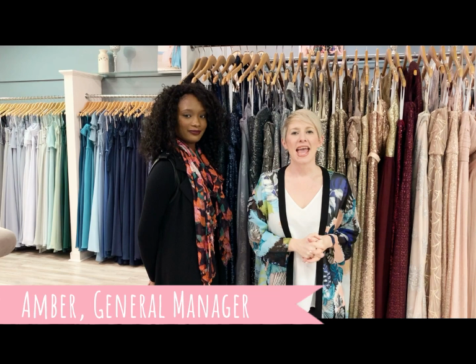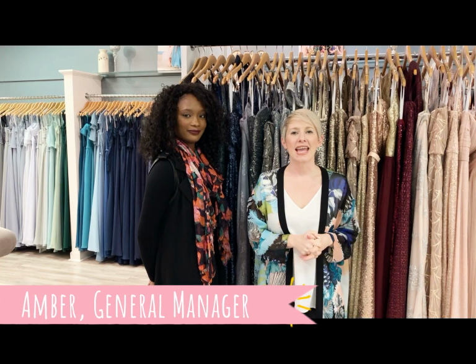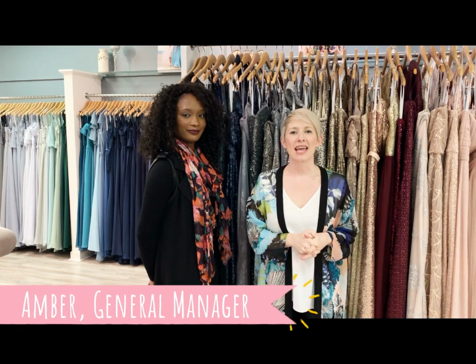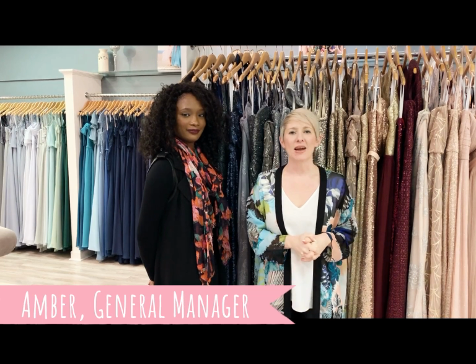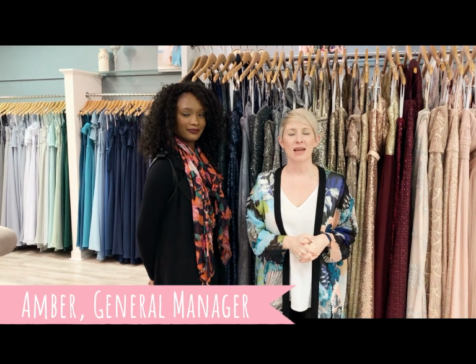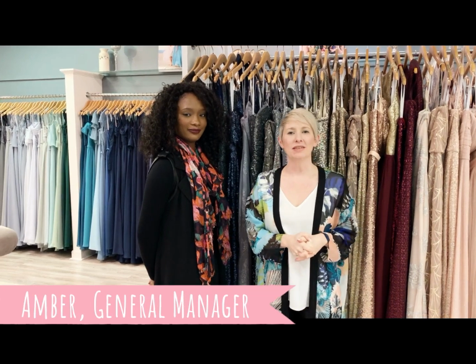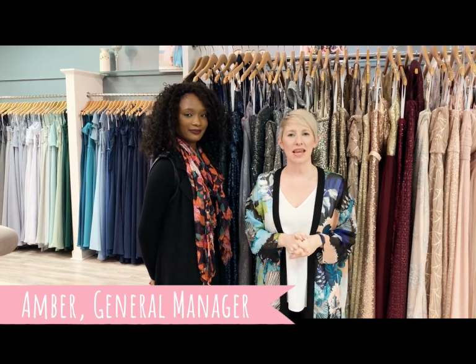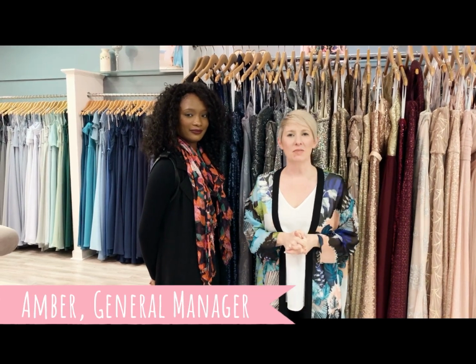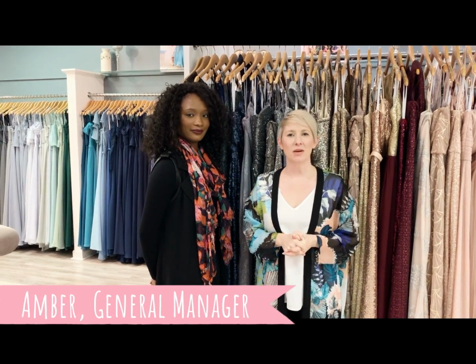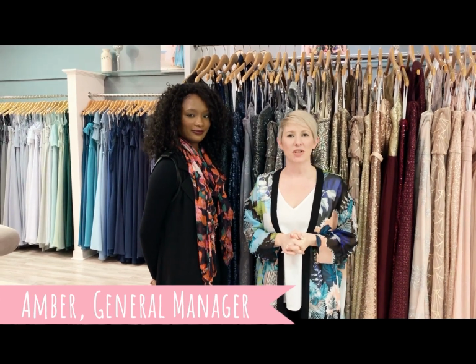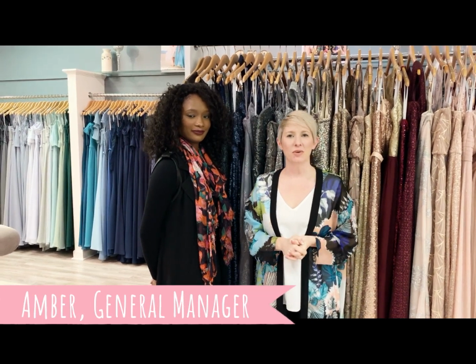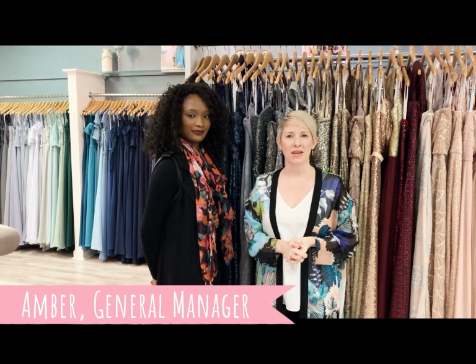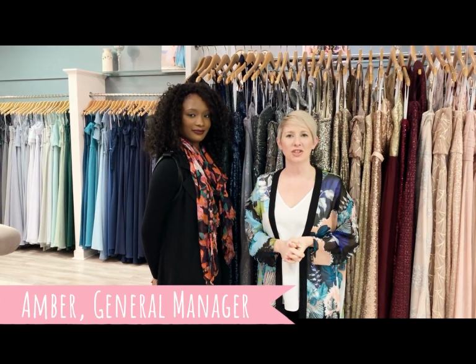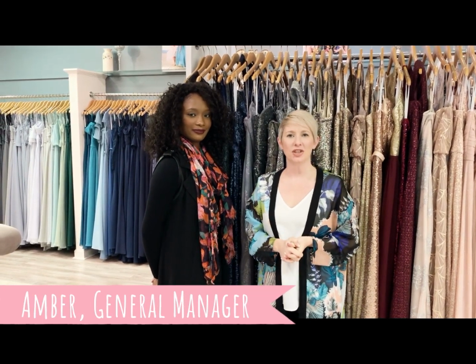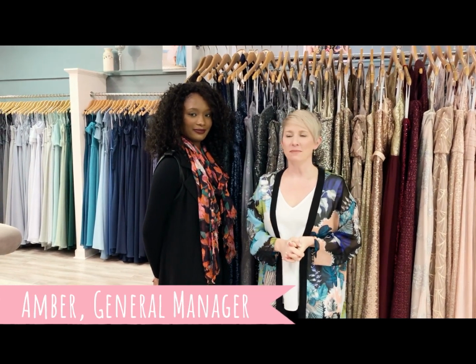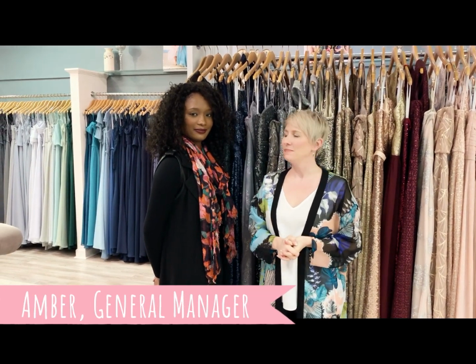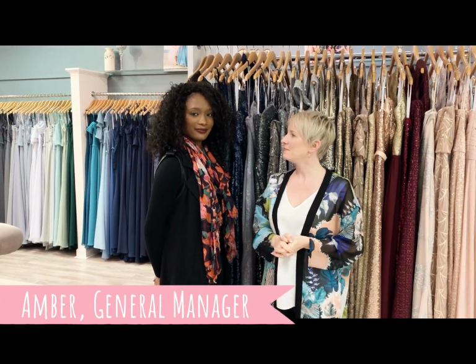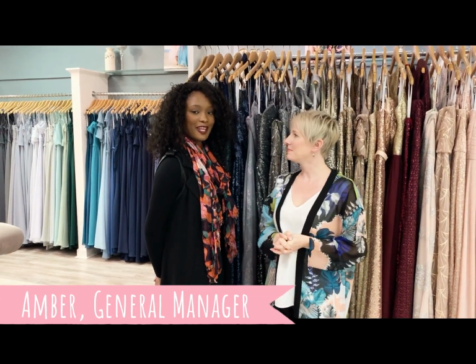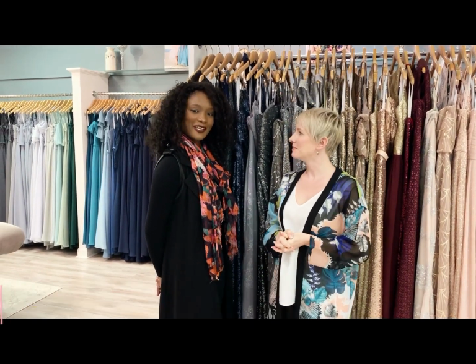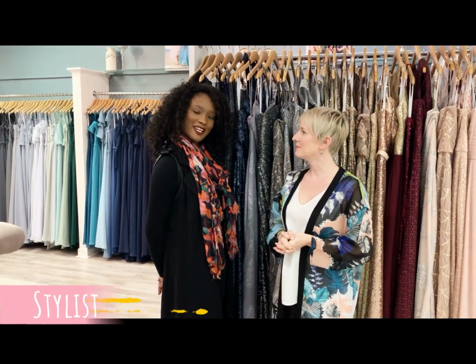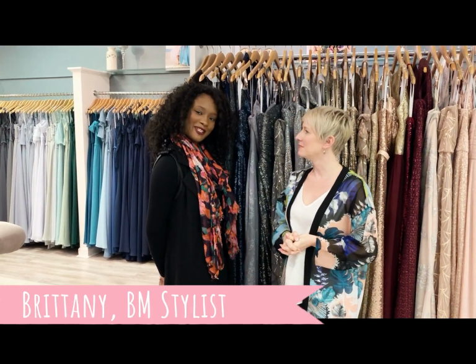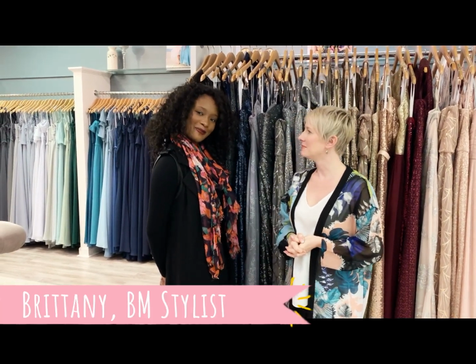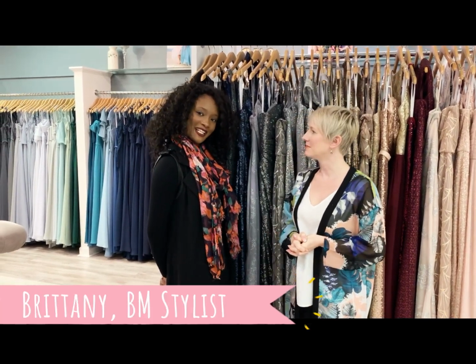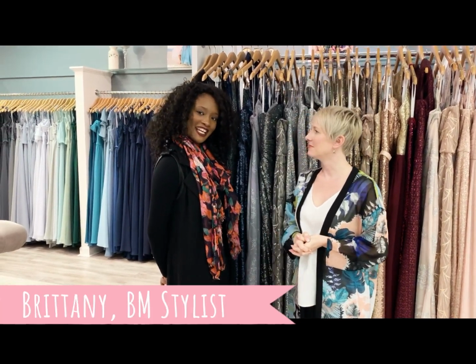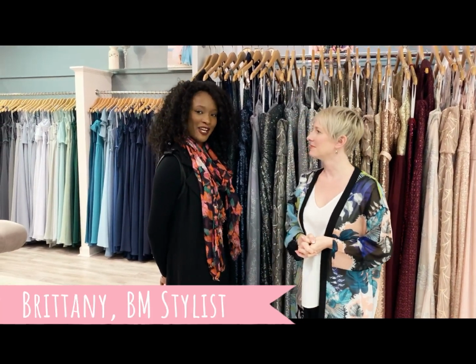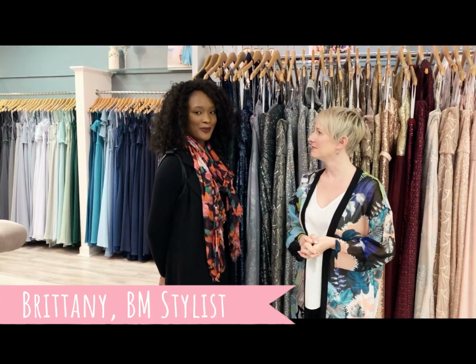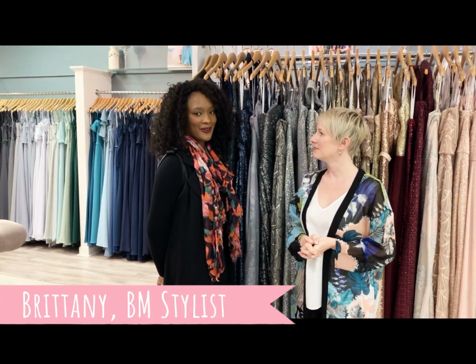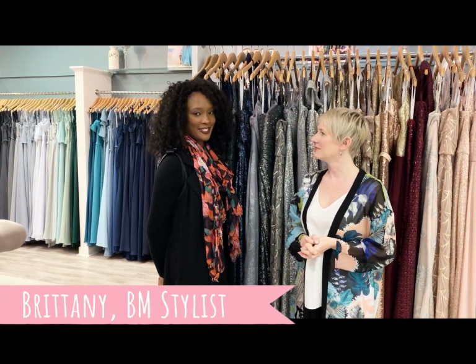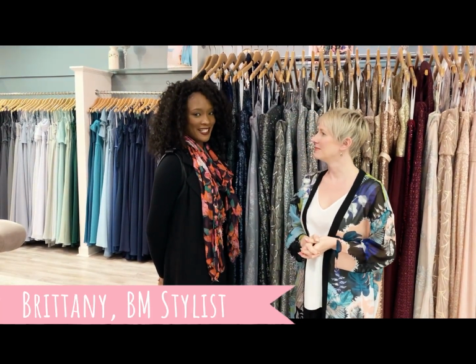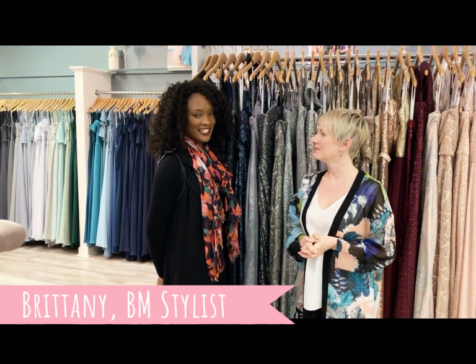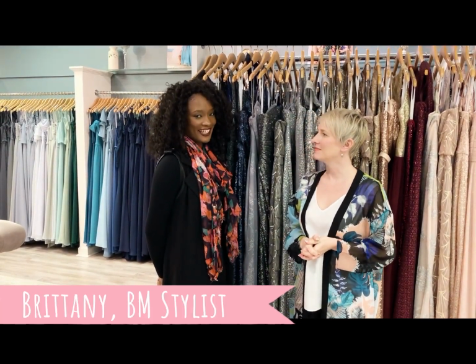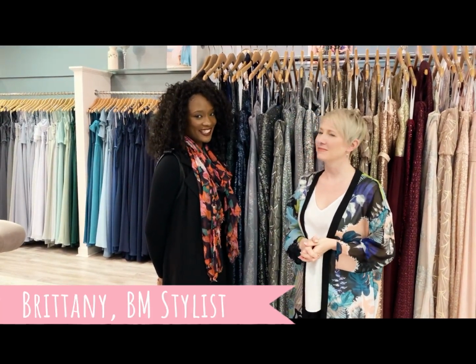My name is Amber, I'm general manager. And my name is Brittany, I'm a bridesmaid stylist.